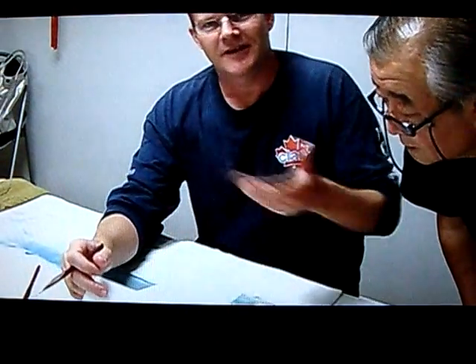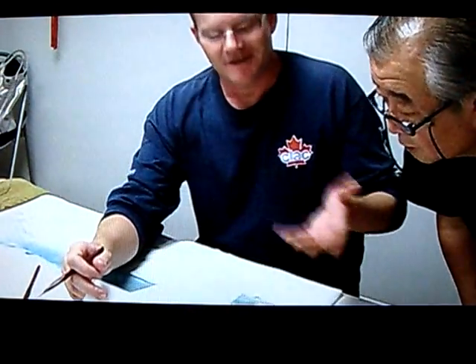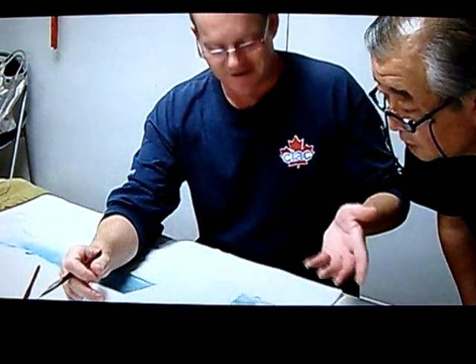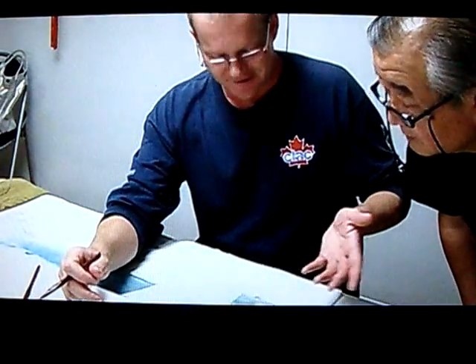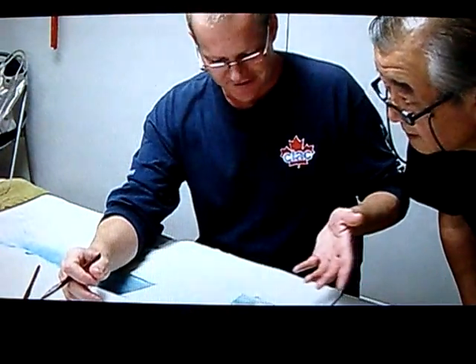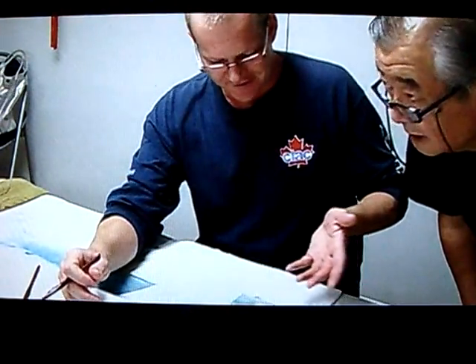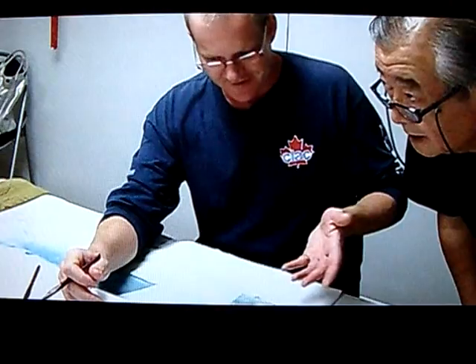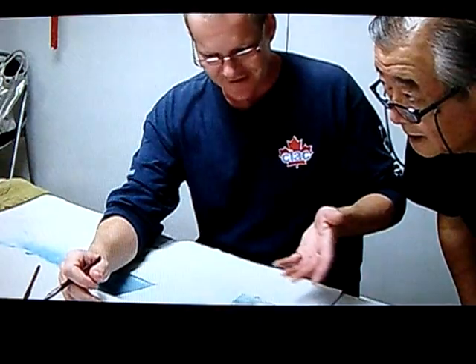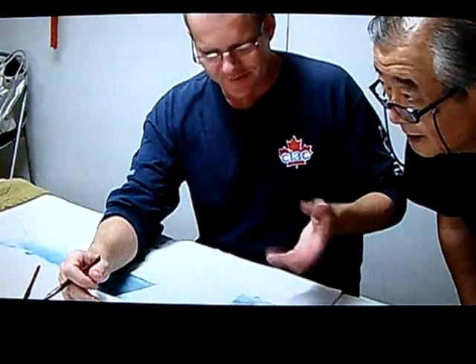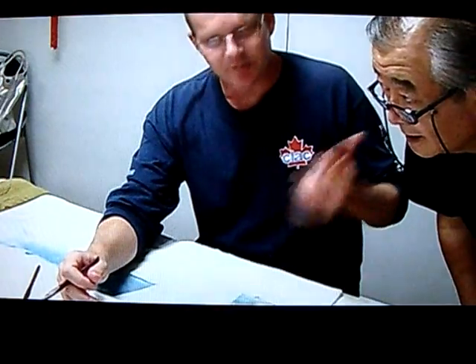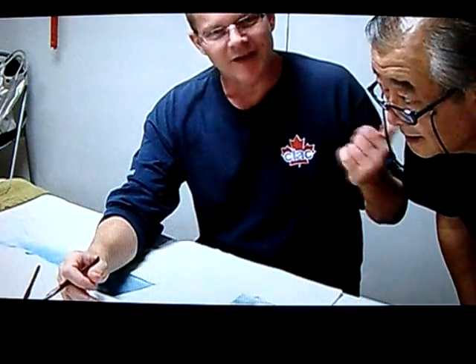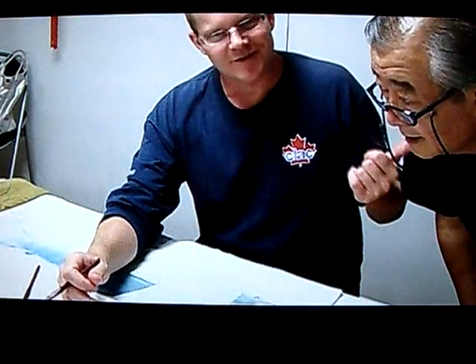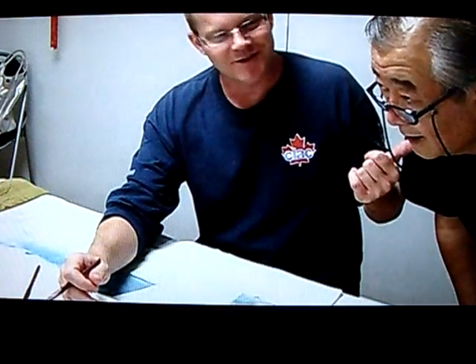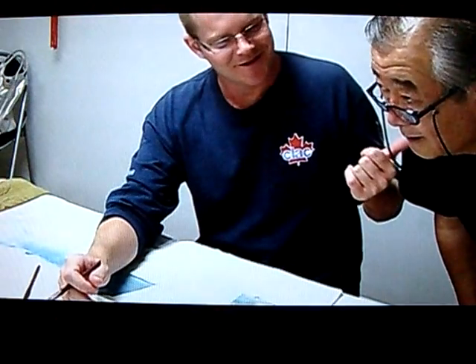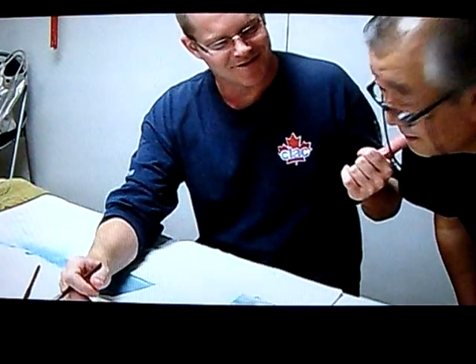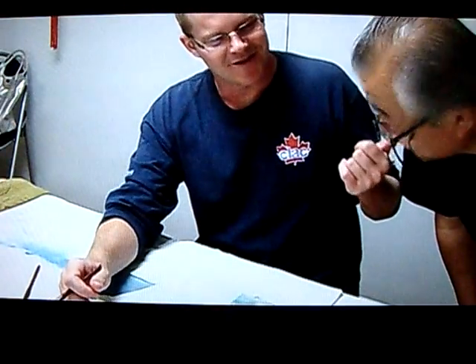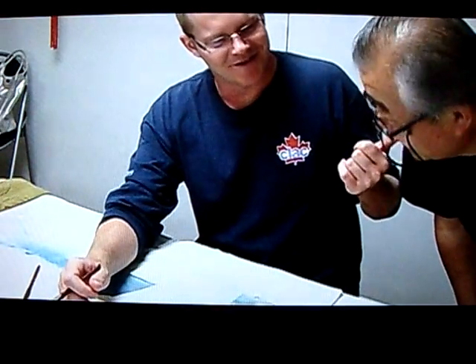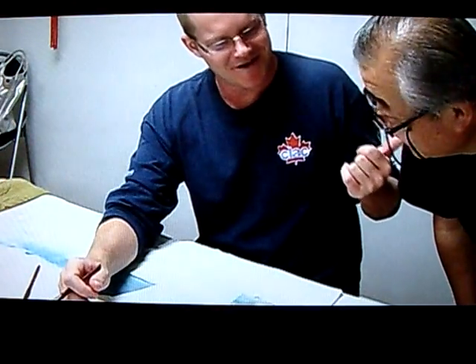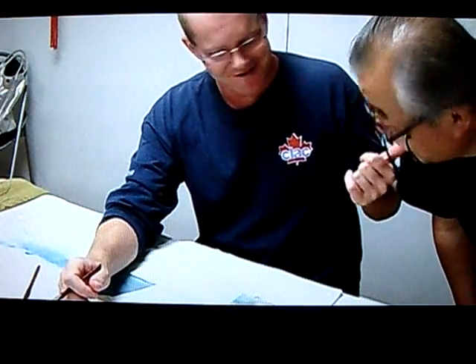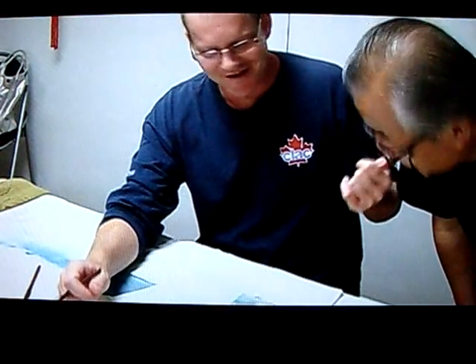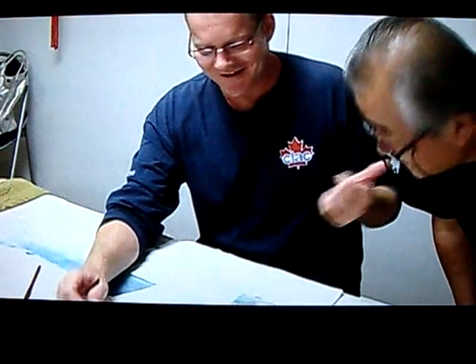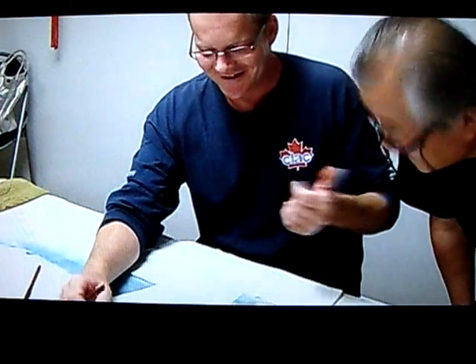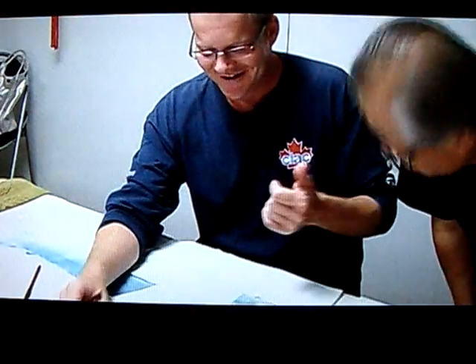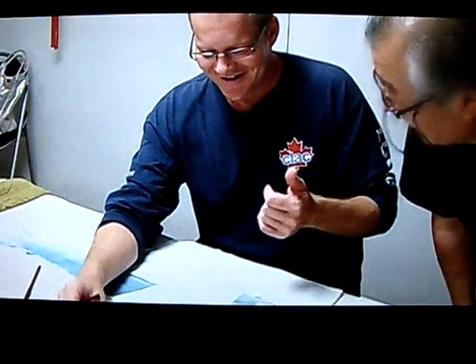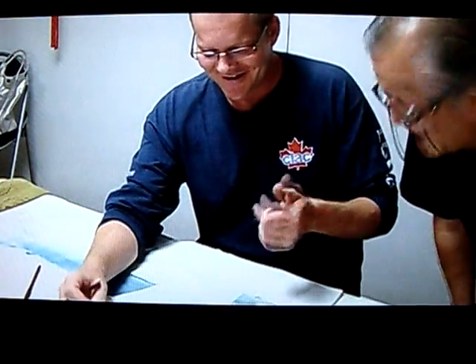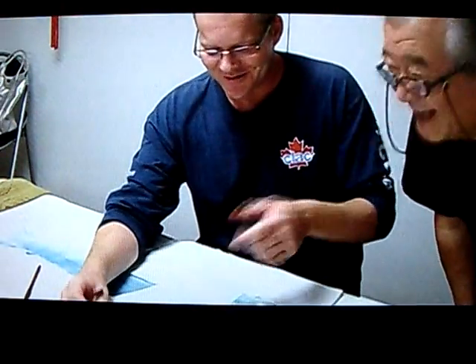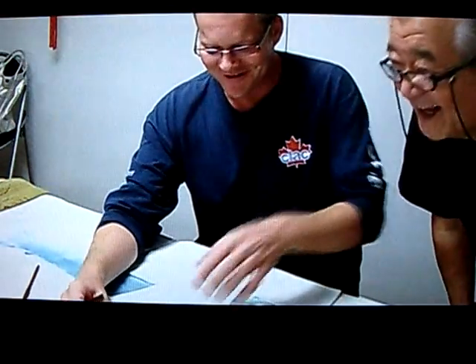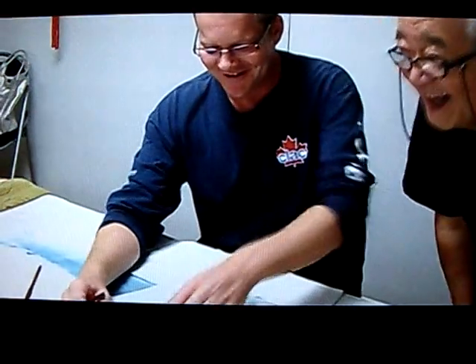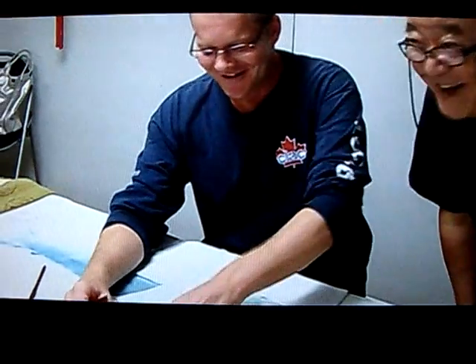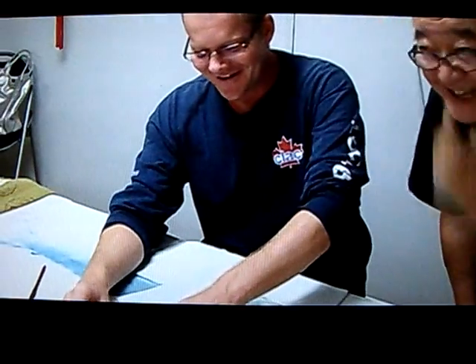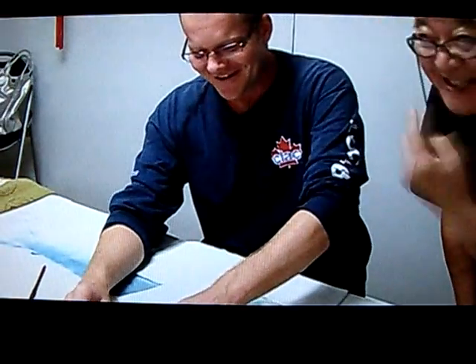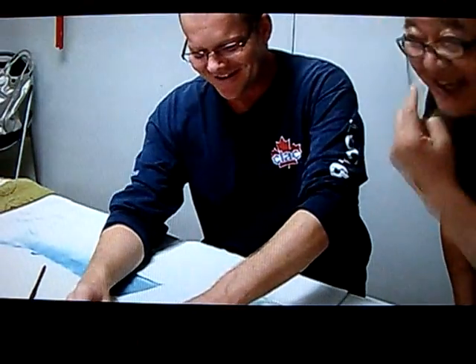Who is master? Master. Master. Sensei. Sensei. Sensei.